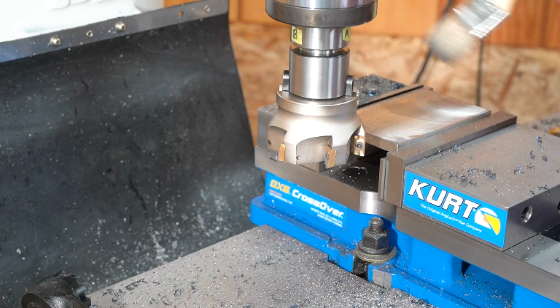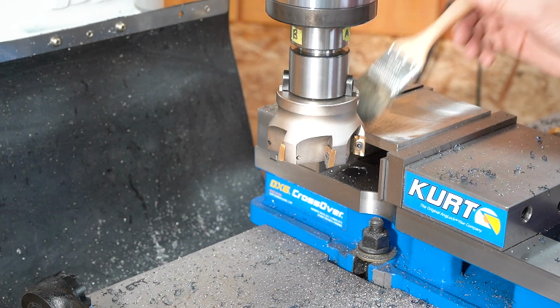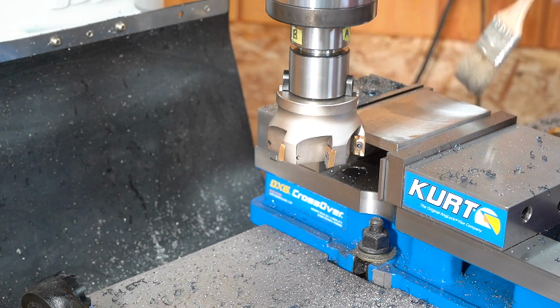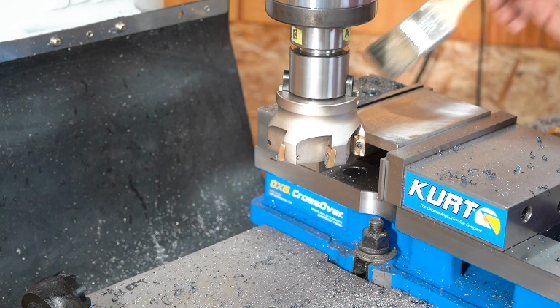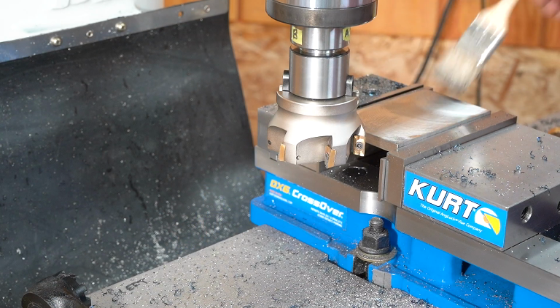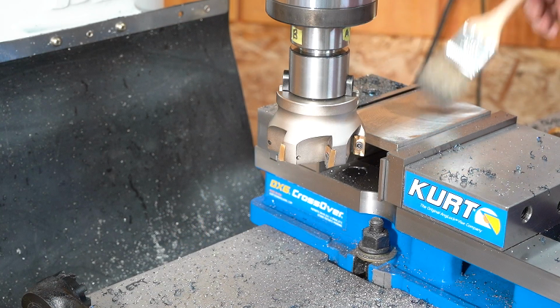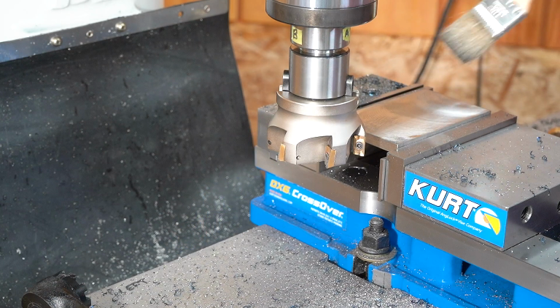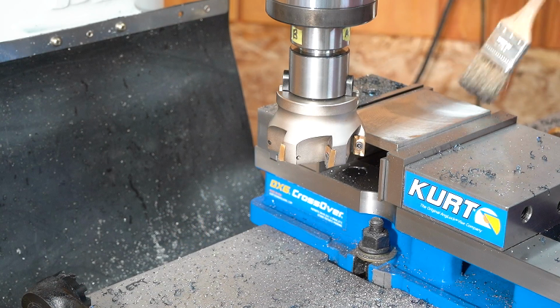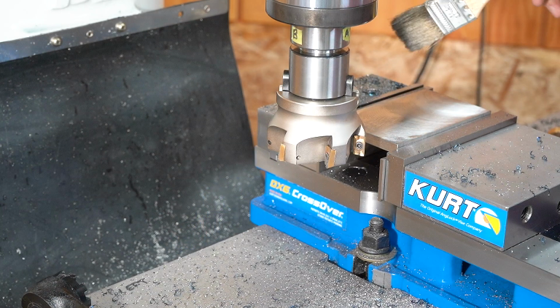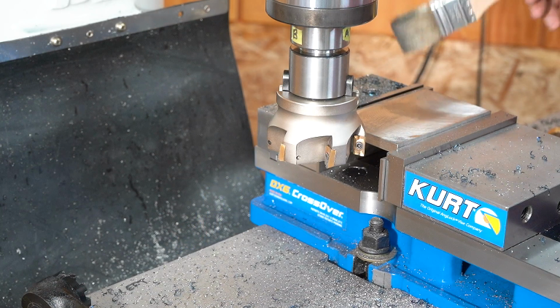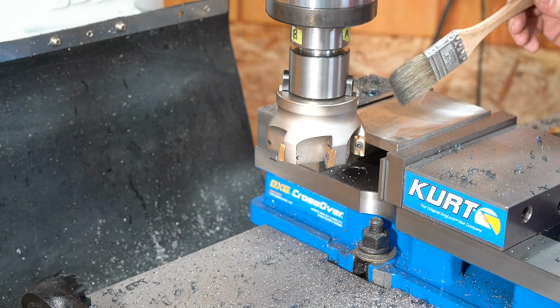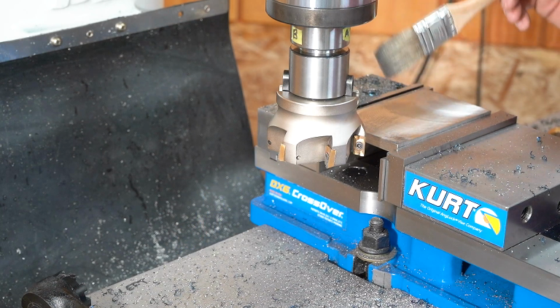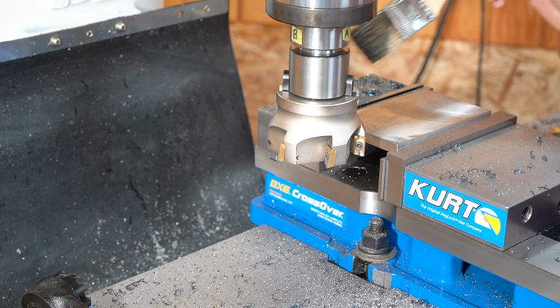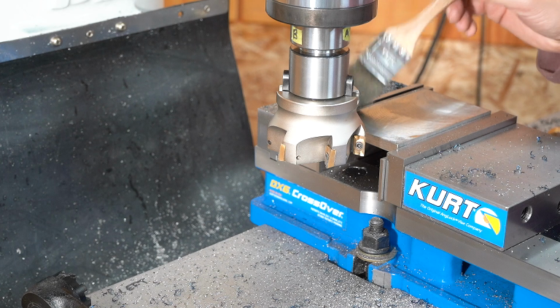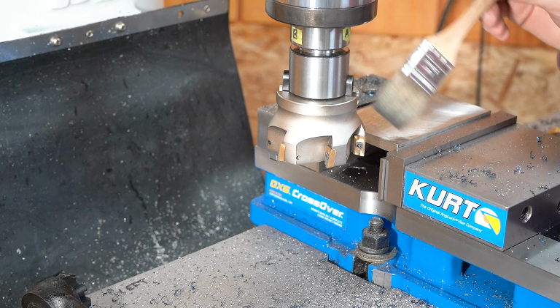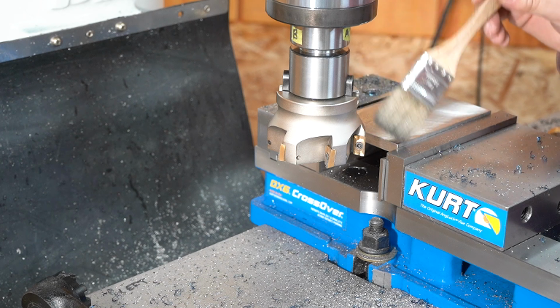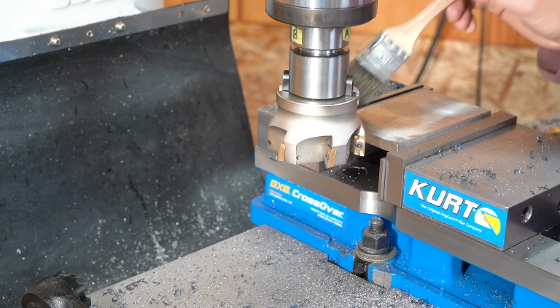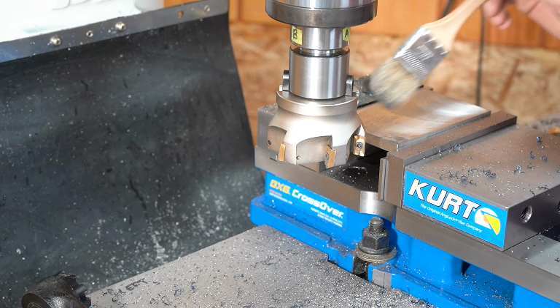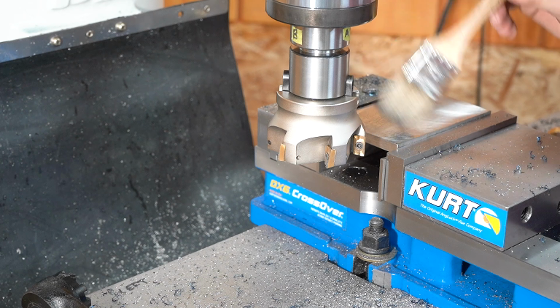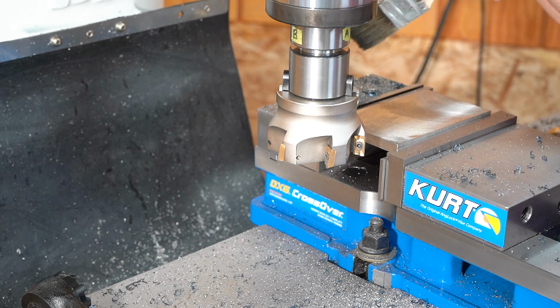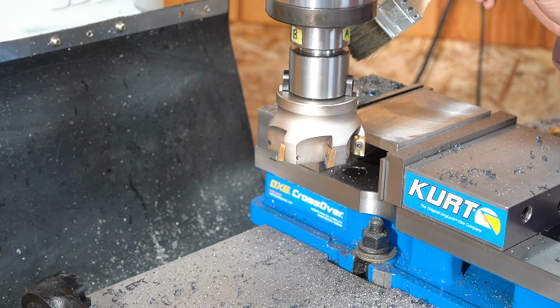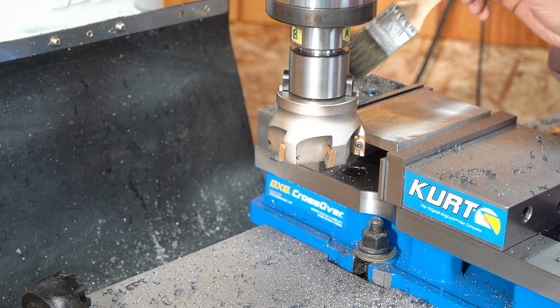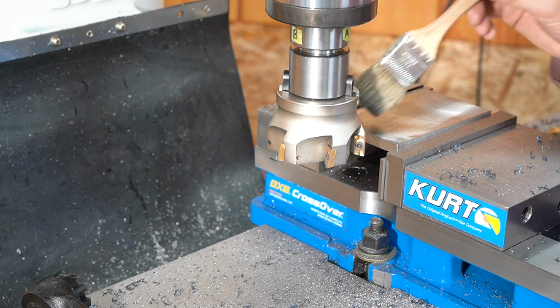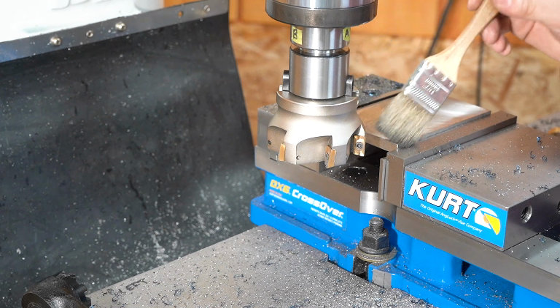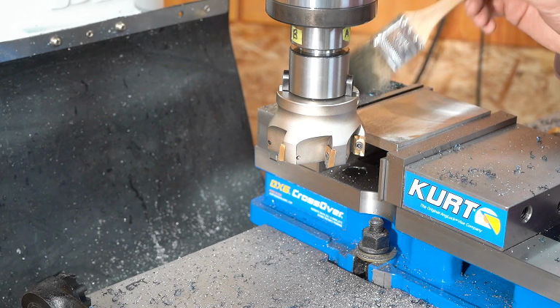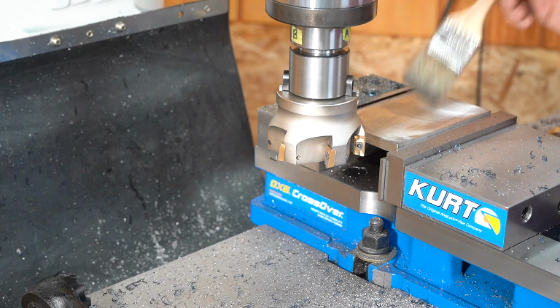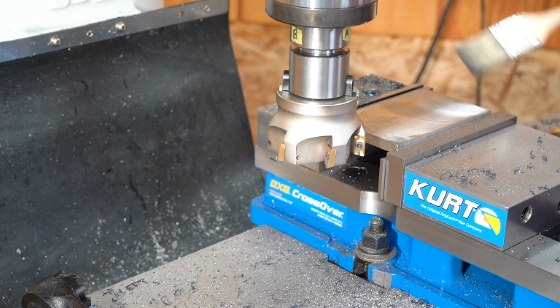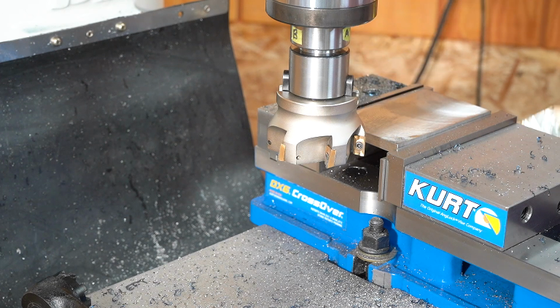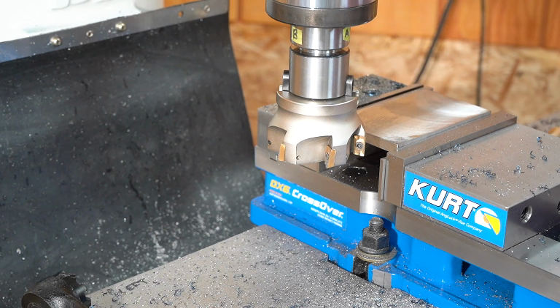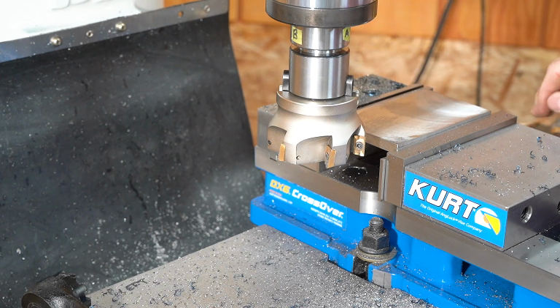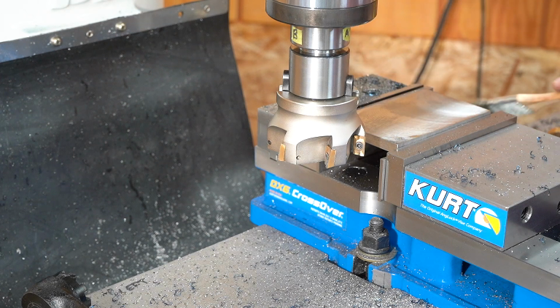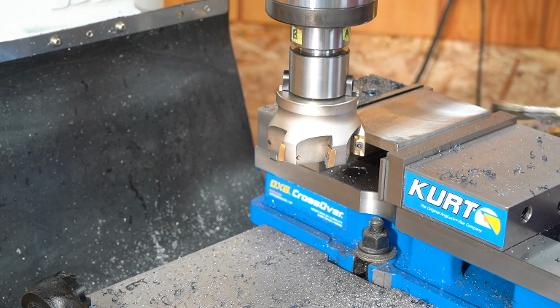Cleaned up most of it. There are a couple of spots, but it doesn't matter — they are going to get machined off anyway.